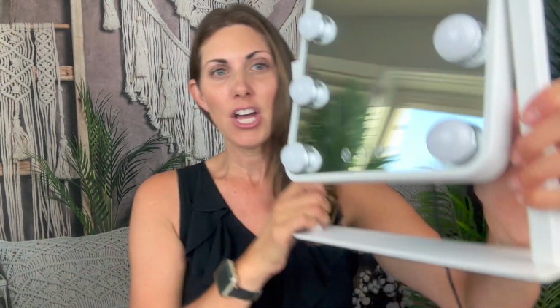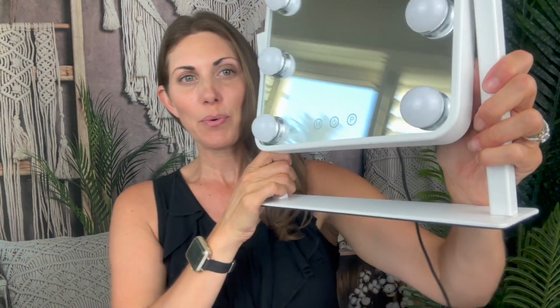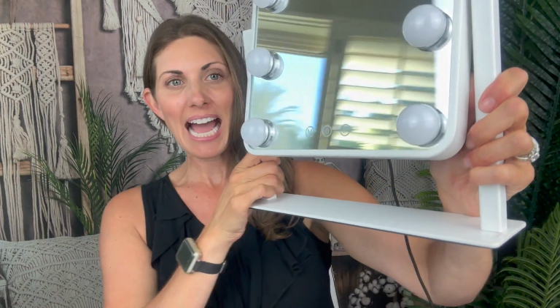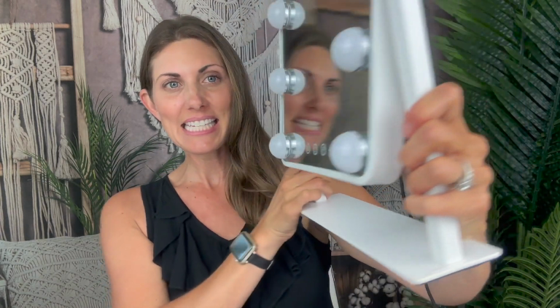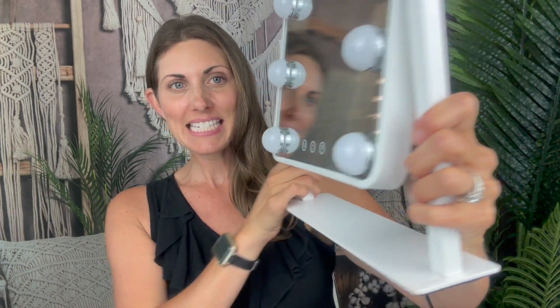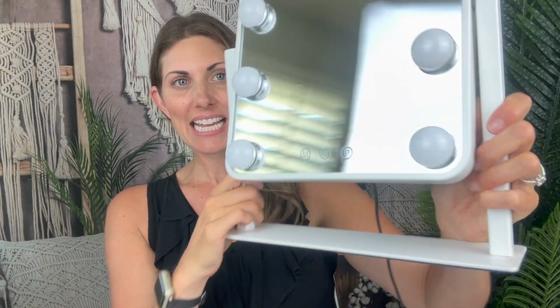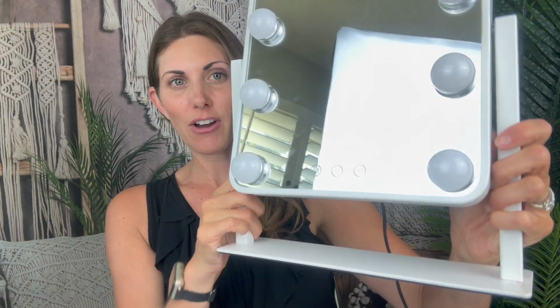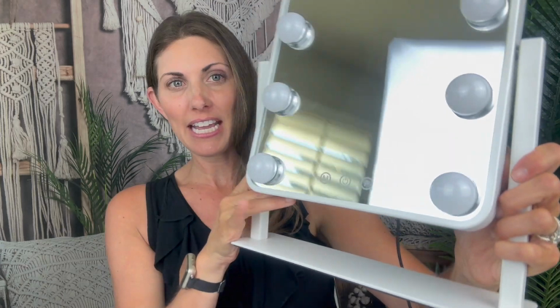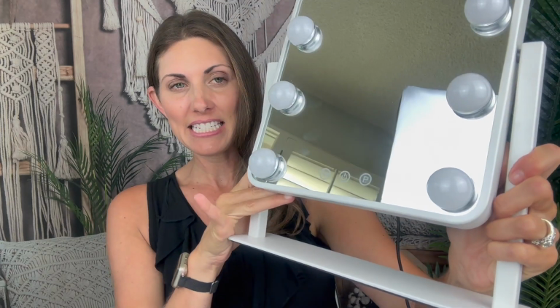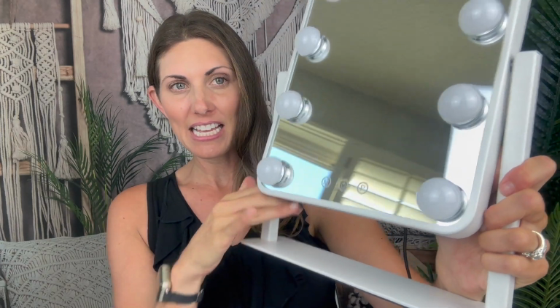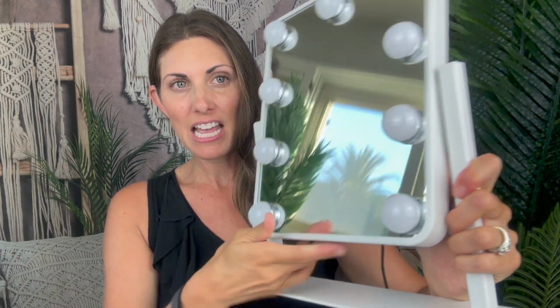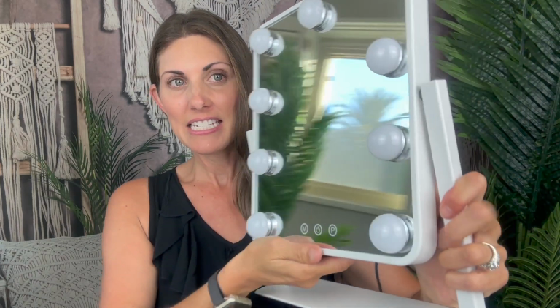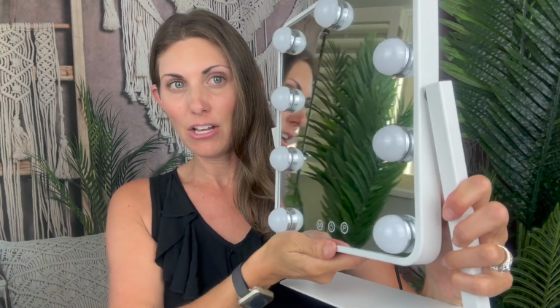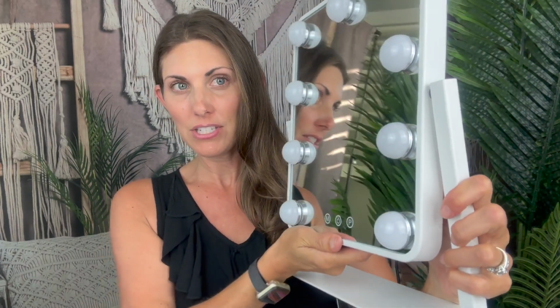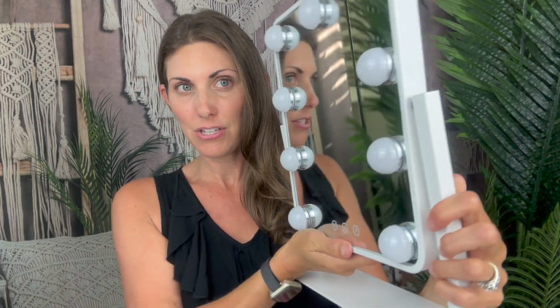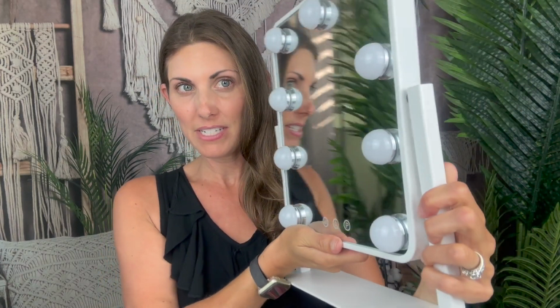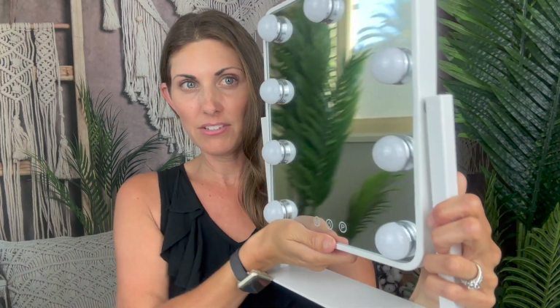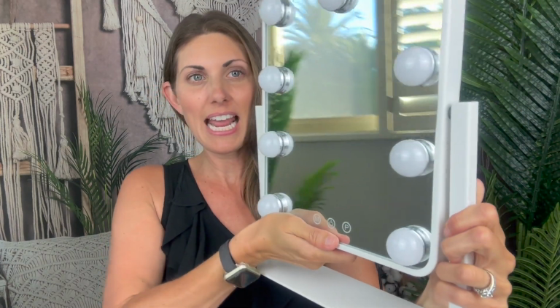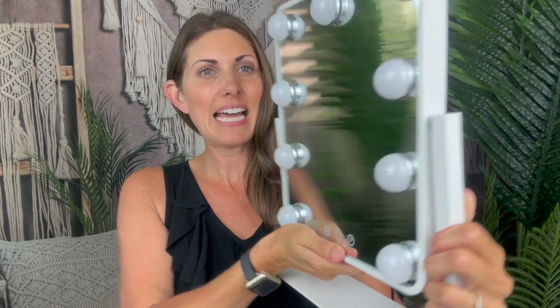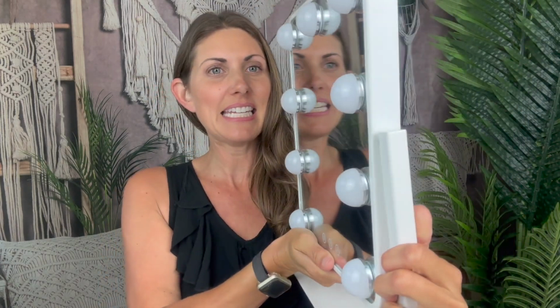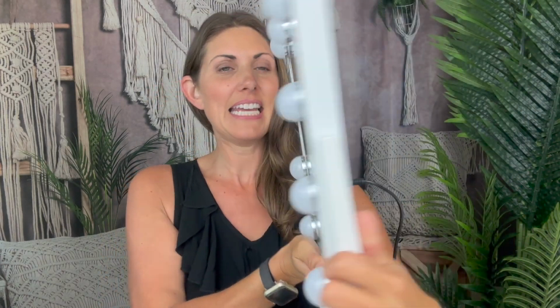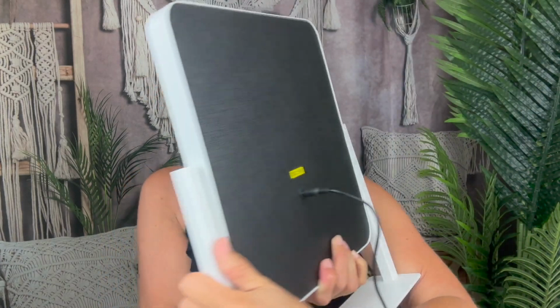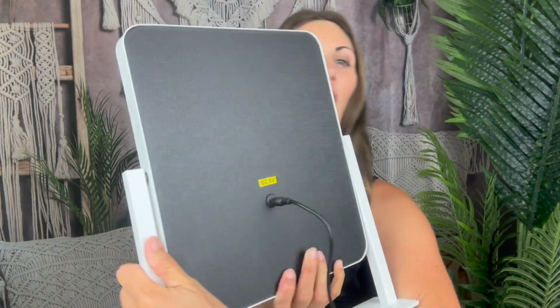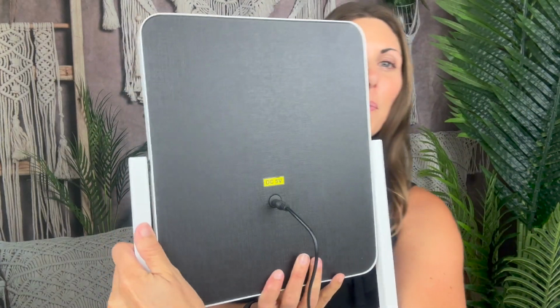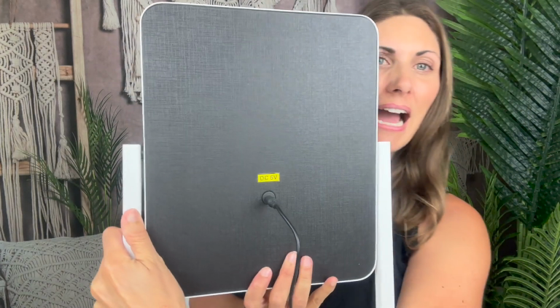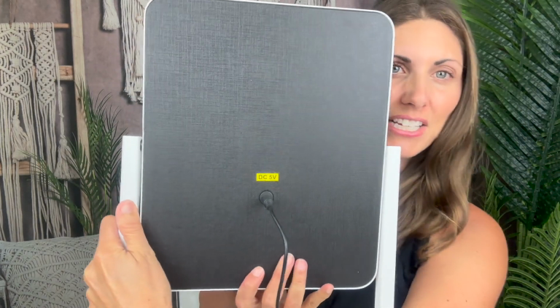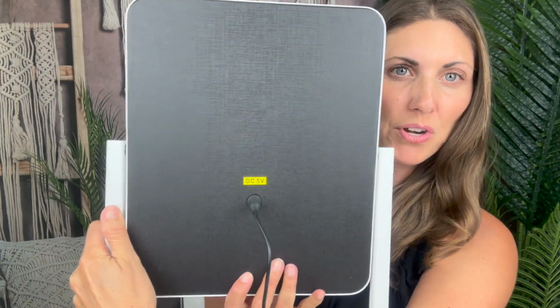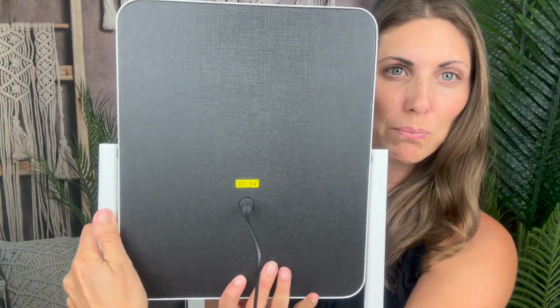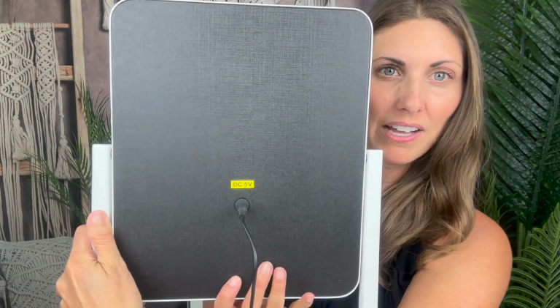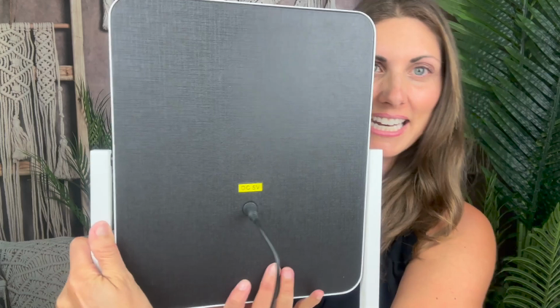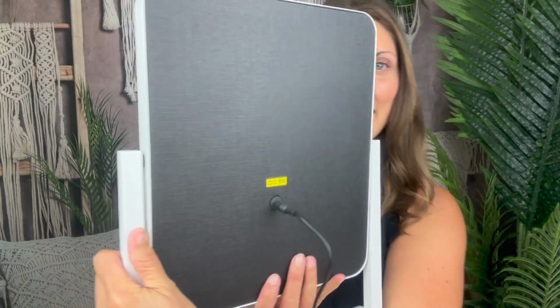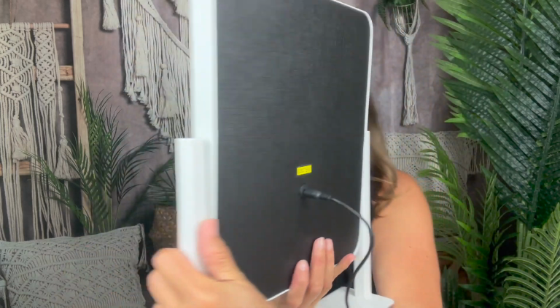So it has a stand on it. It does tilt so you can tilt it as needed. On the back is where you plug it in.